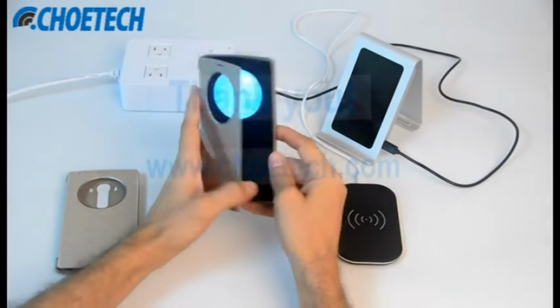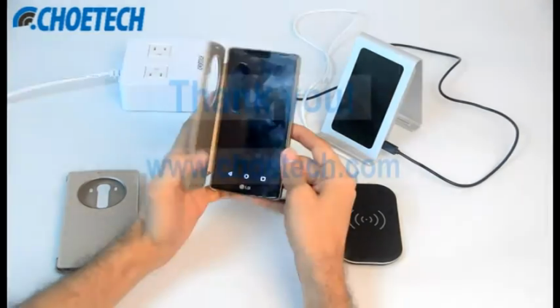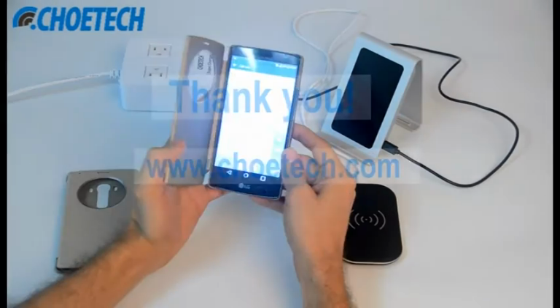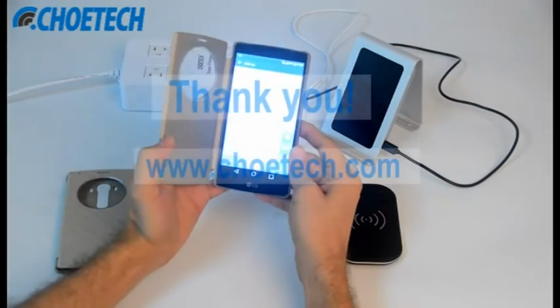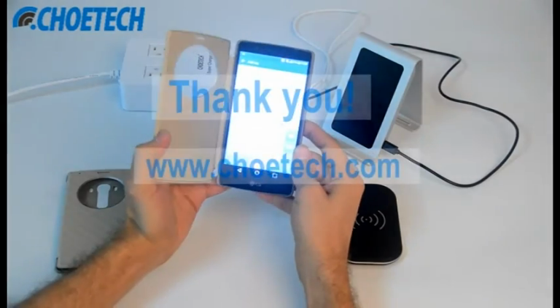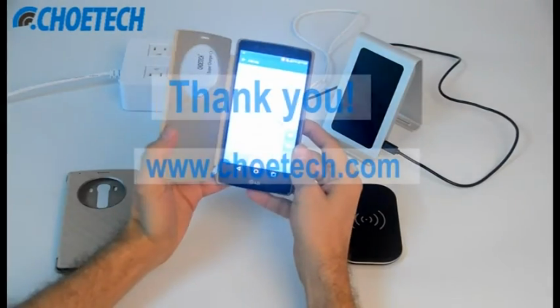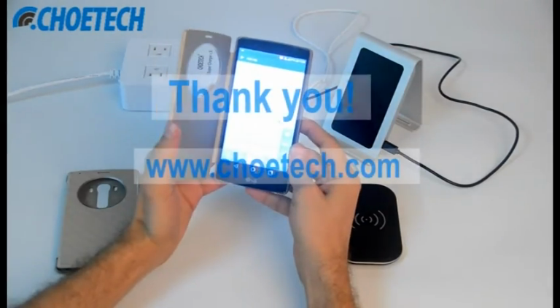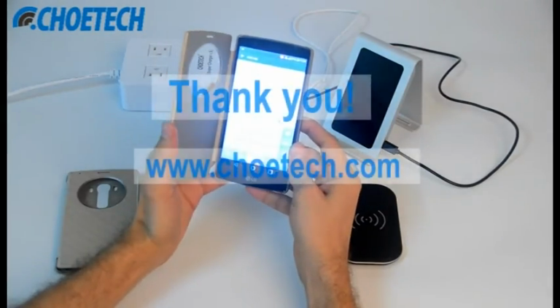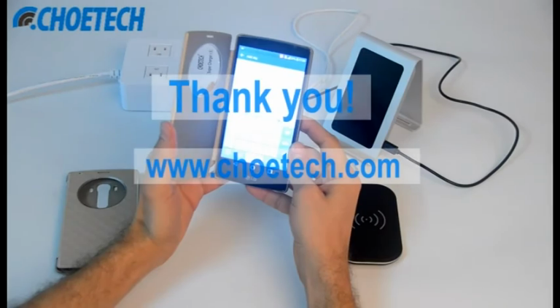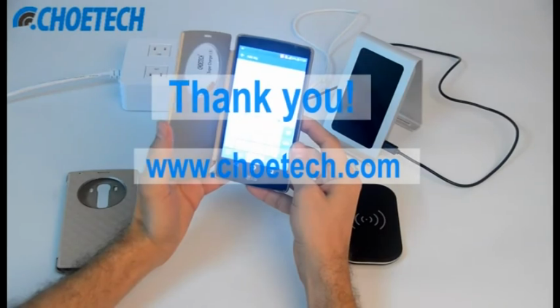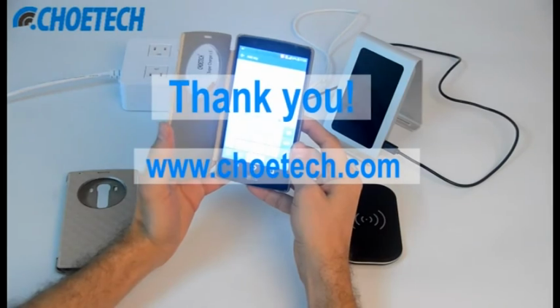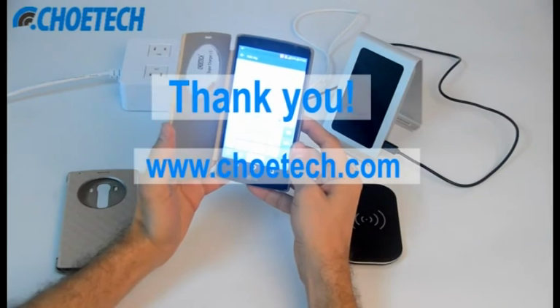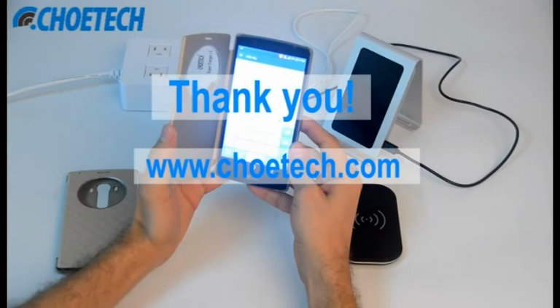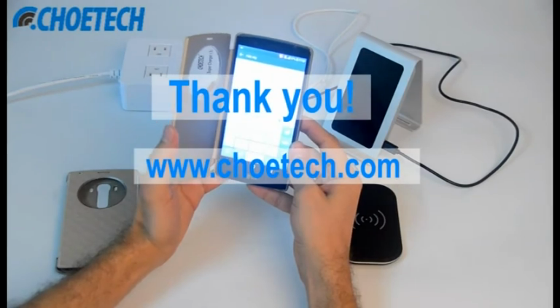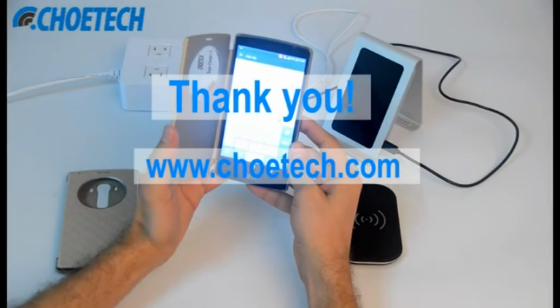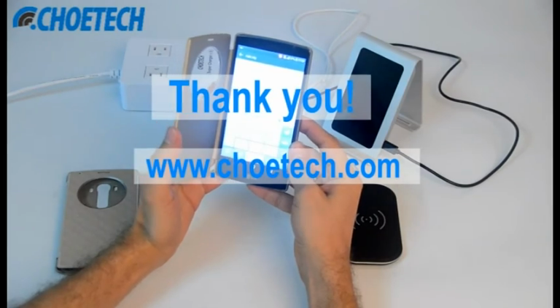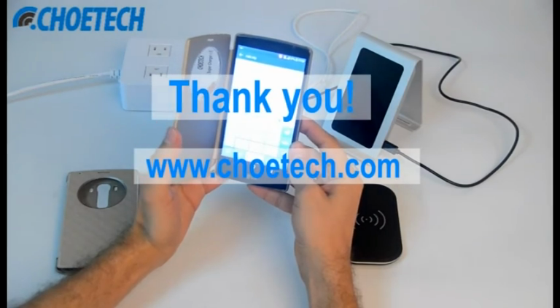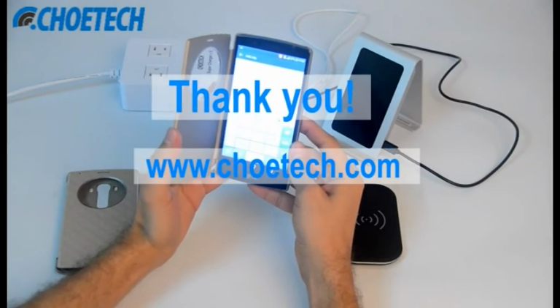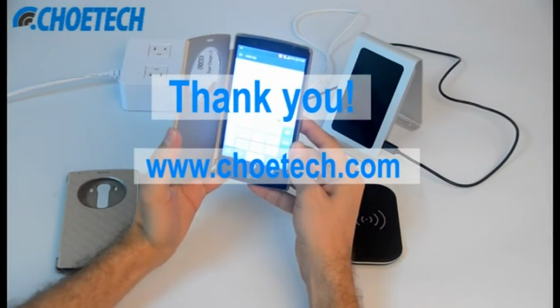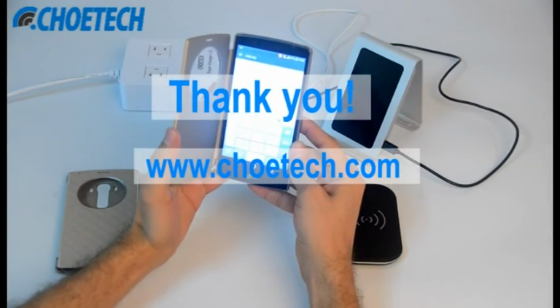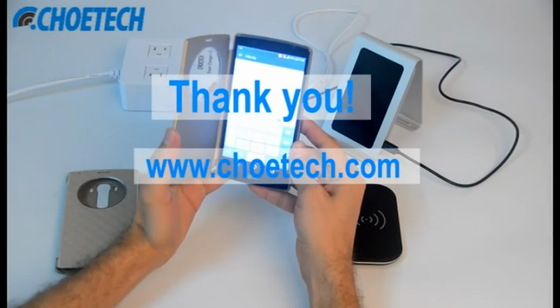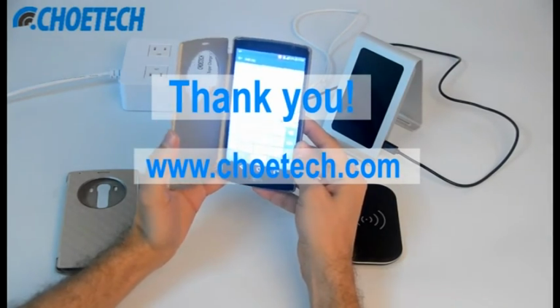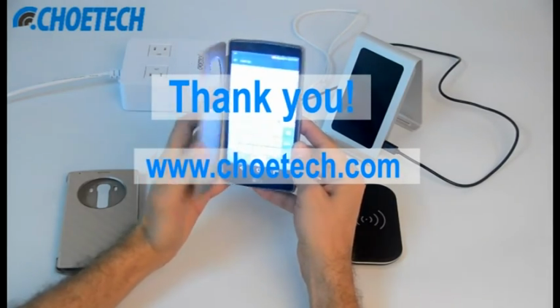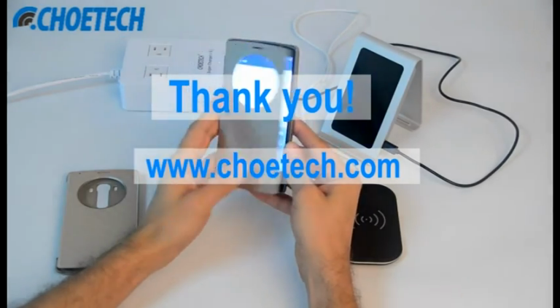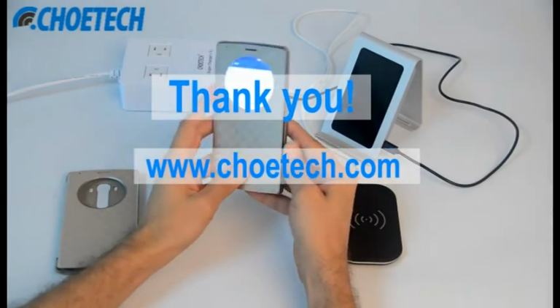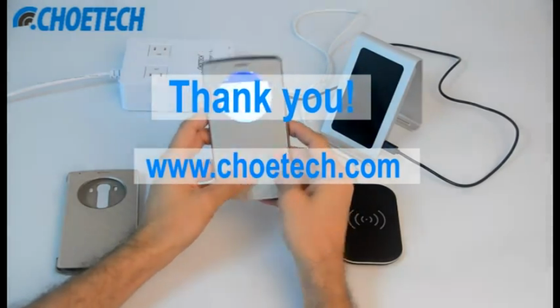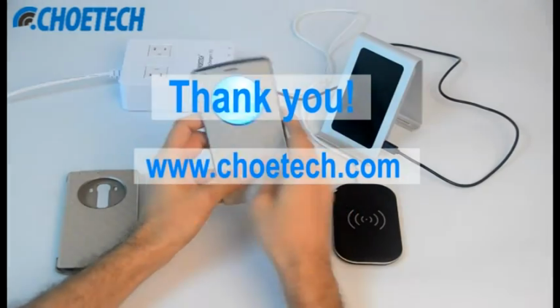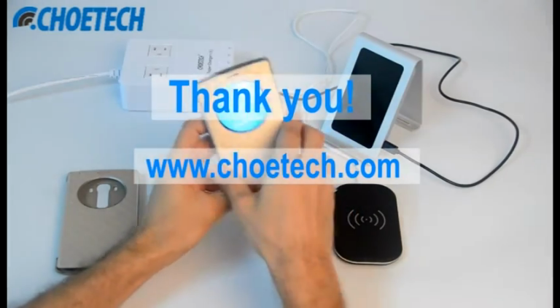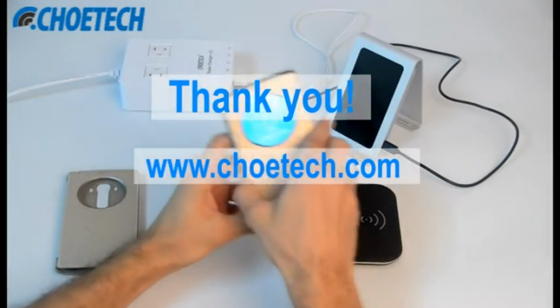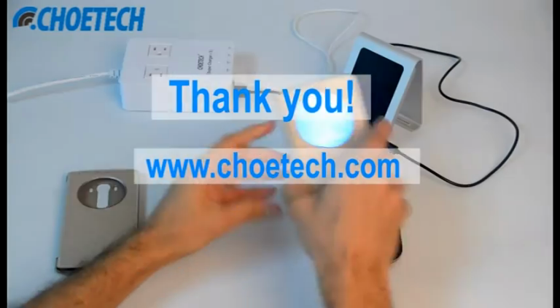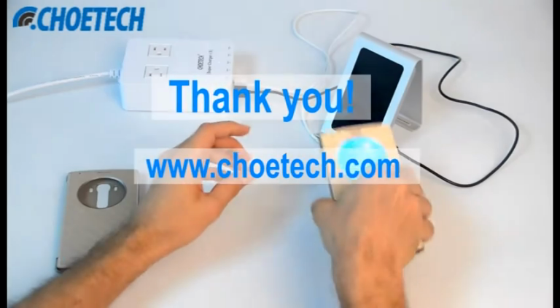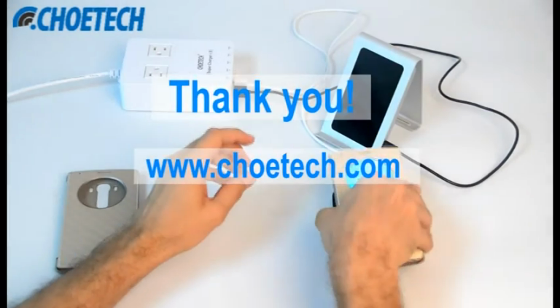So that's all for us. Thanks for watching this video. For more details, you can go on to our website. Thank you.